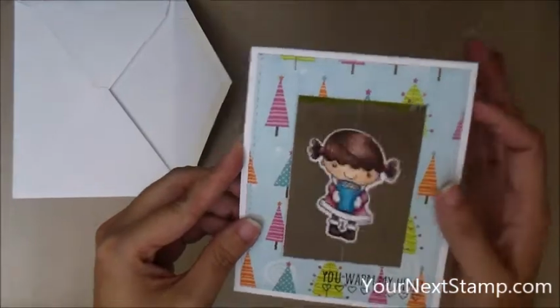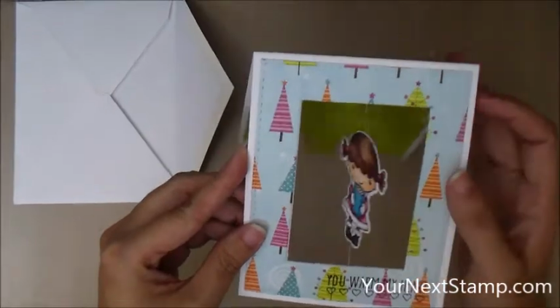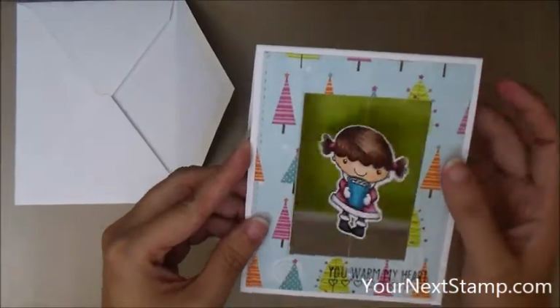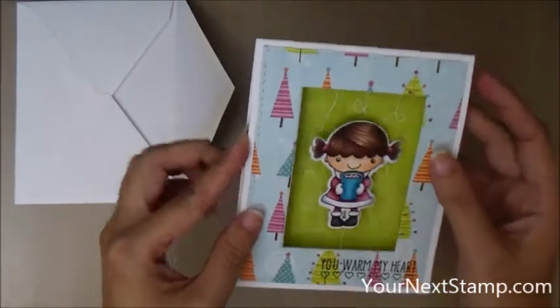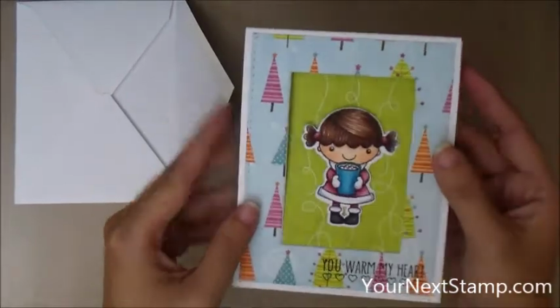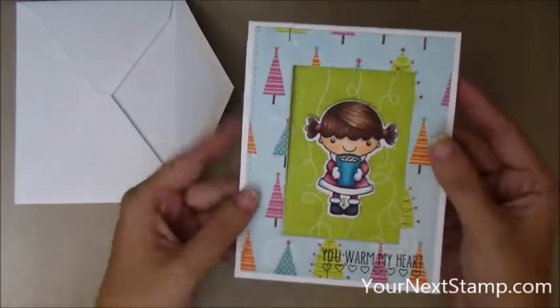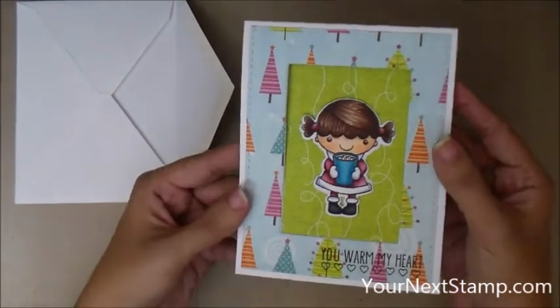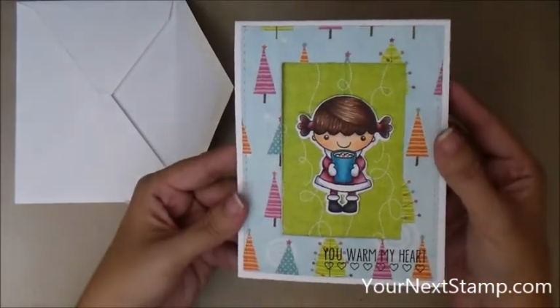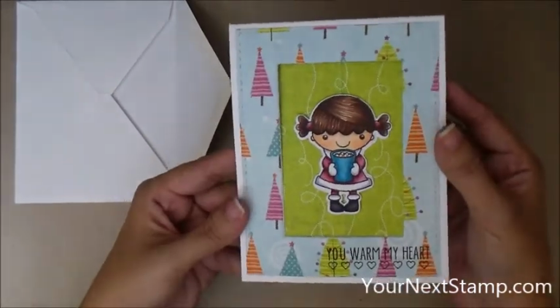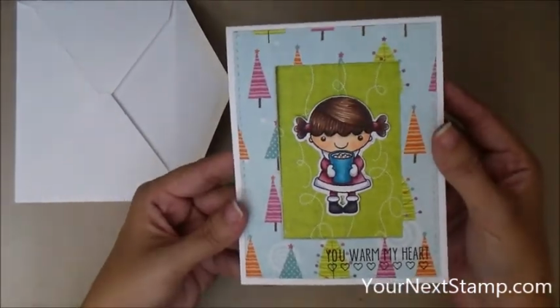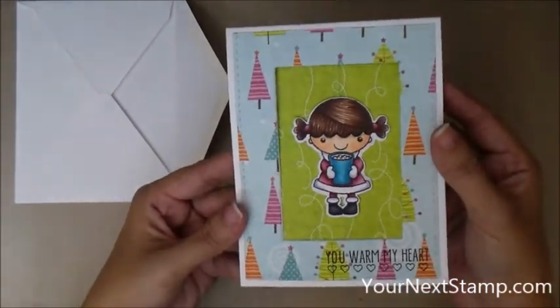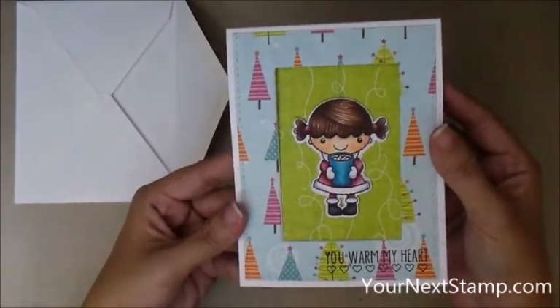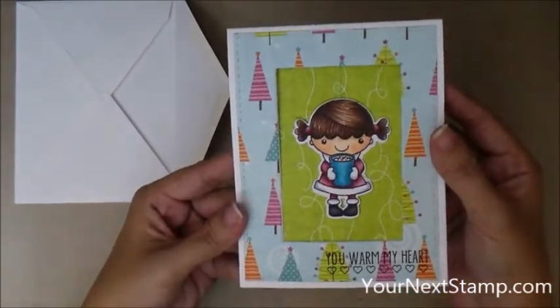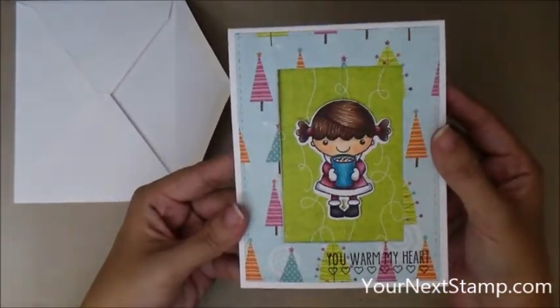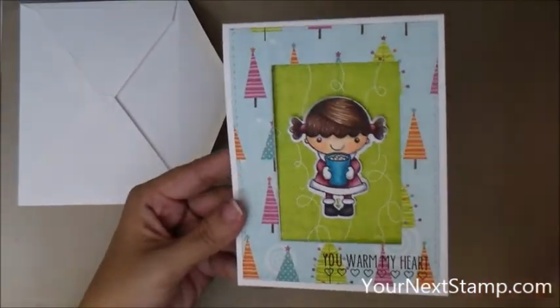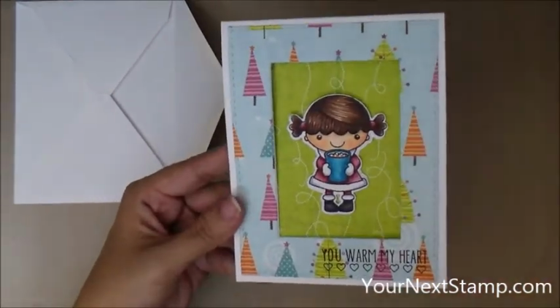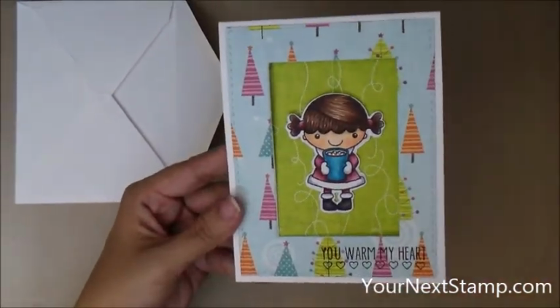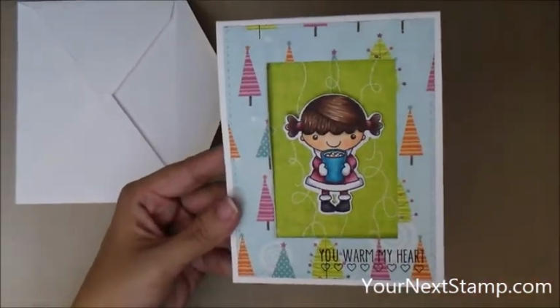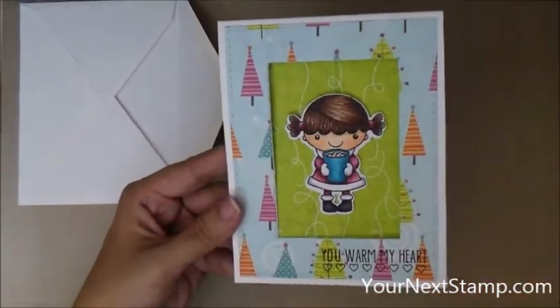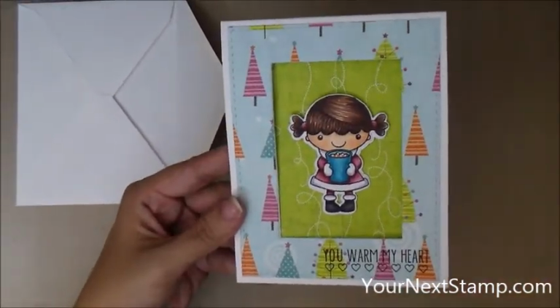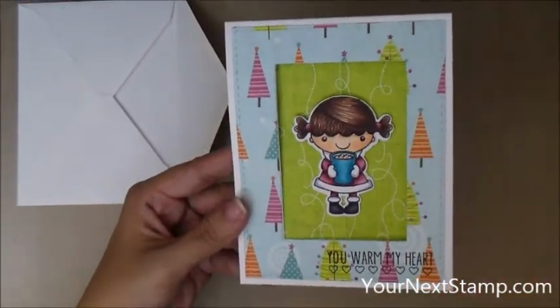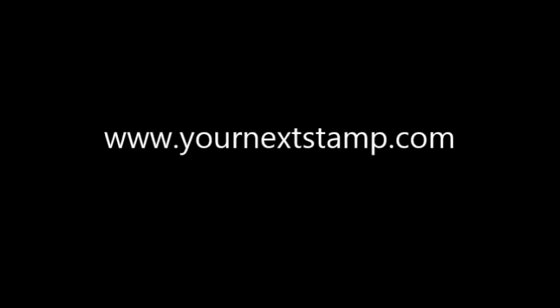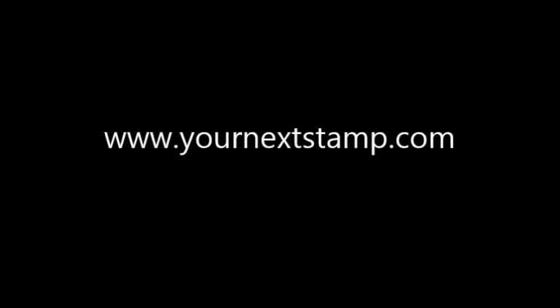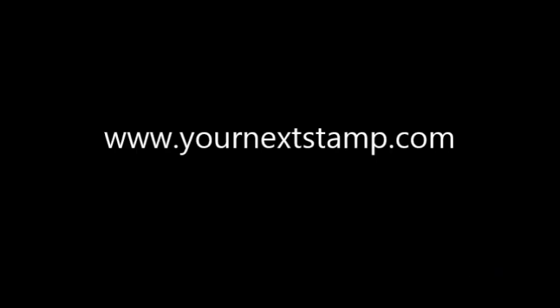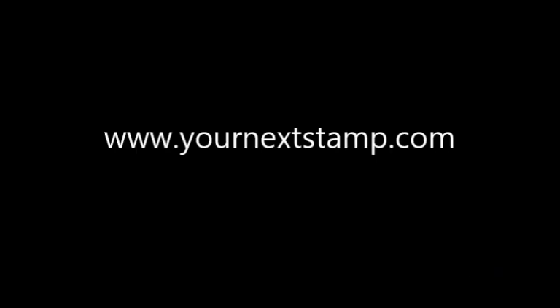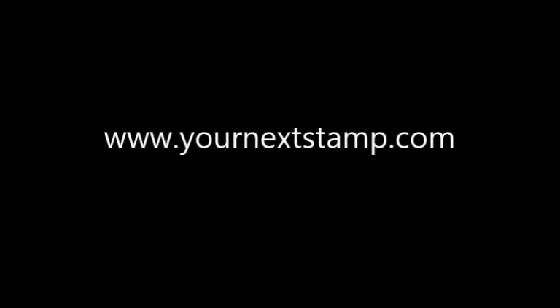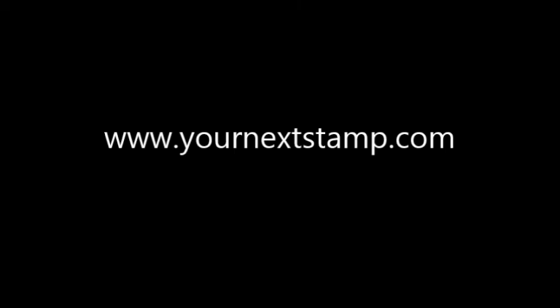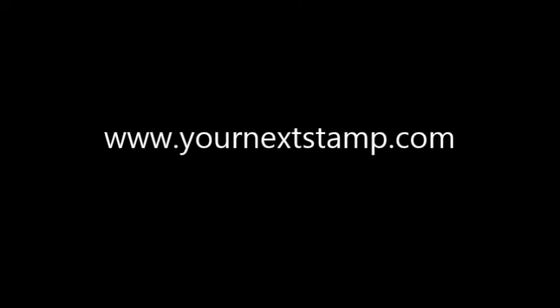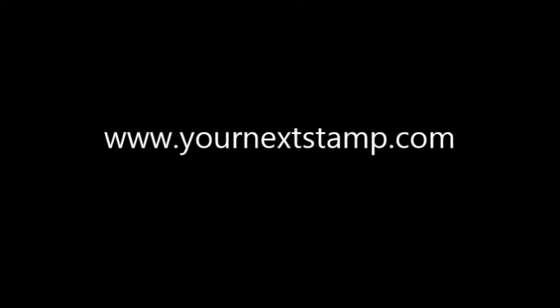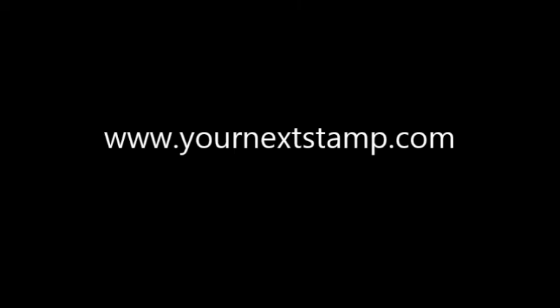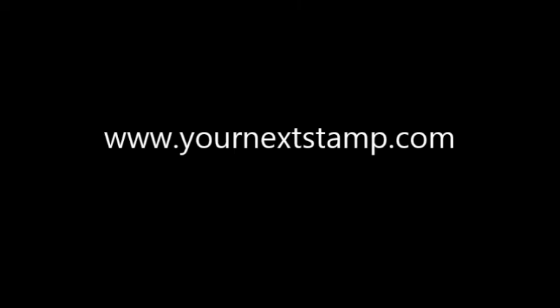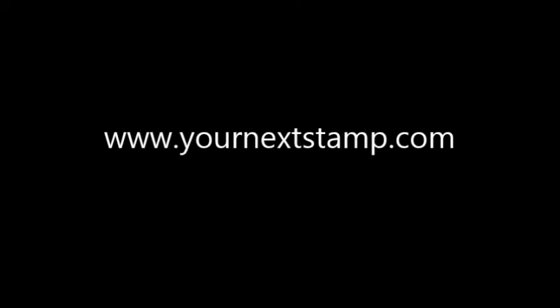So thank you very much for watching. We hope to see you over at yournextstamp.com for these and many other fun products.